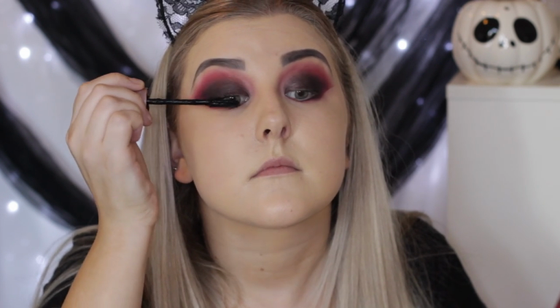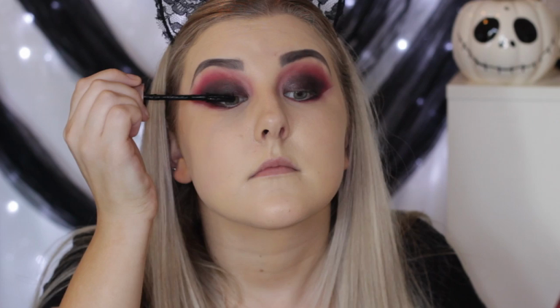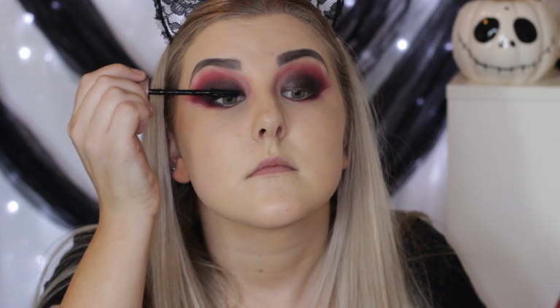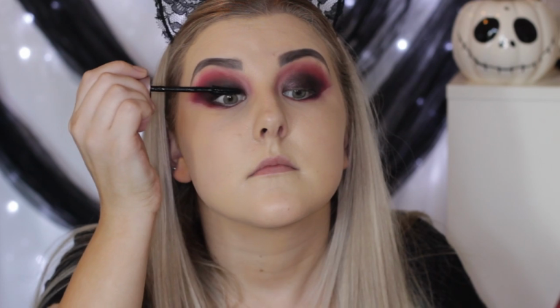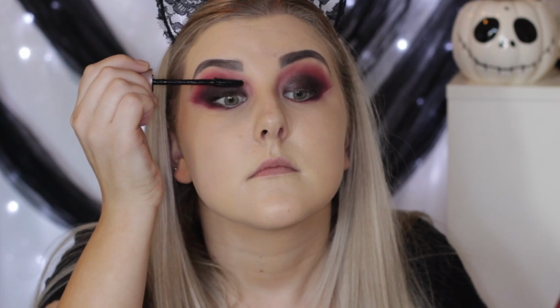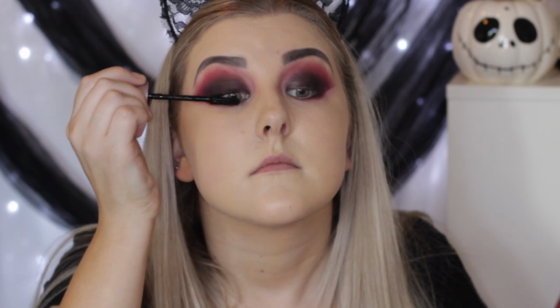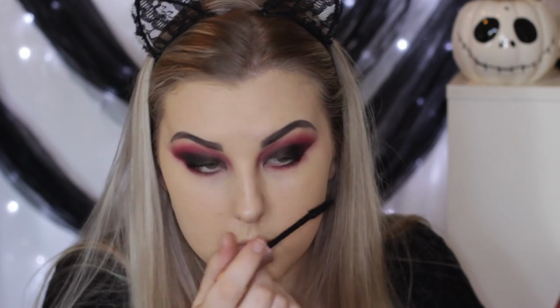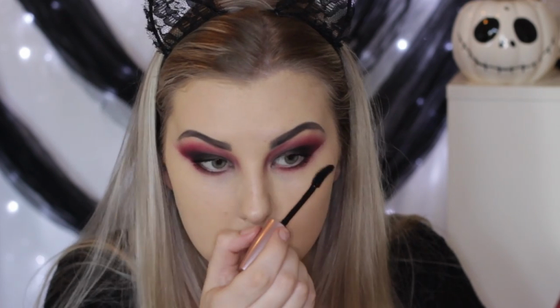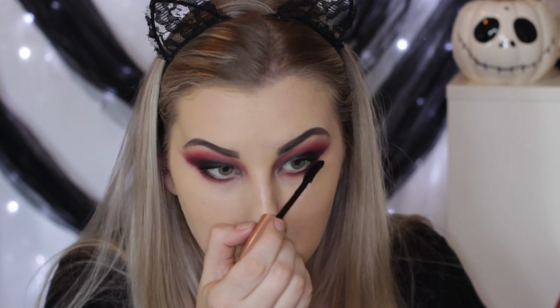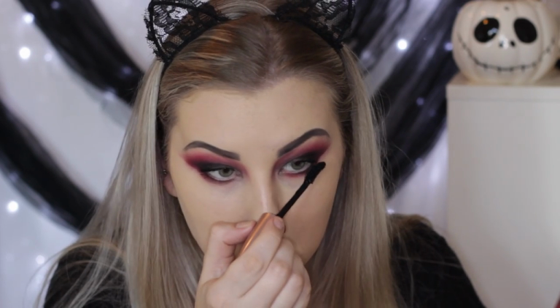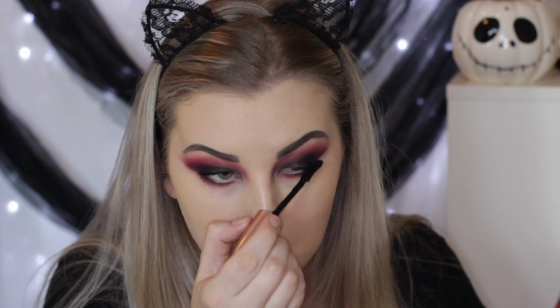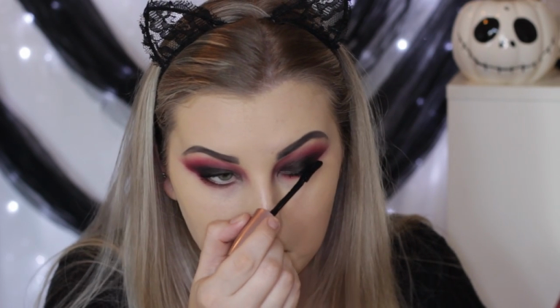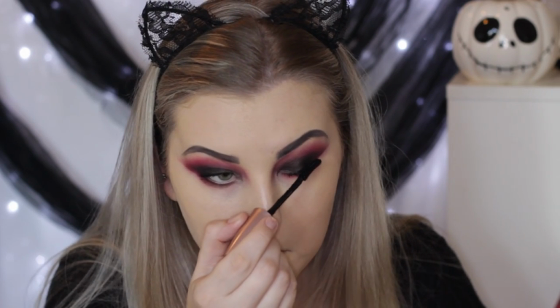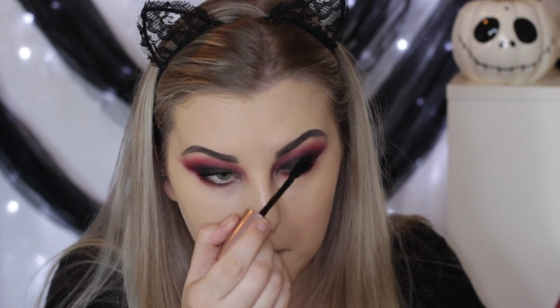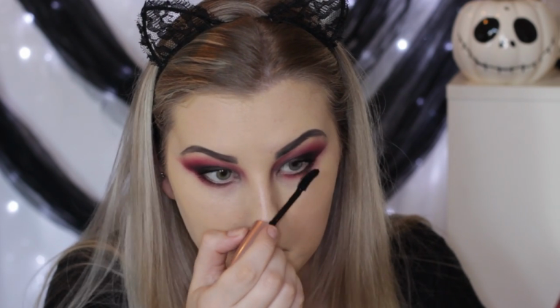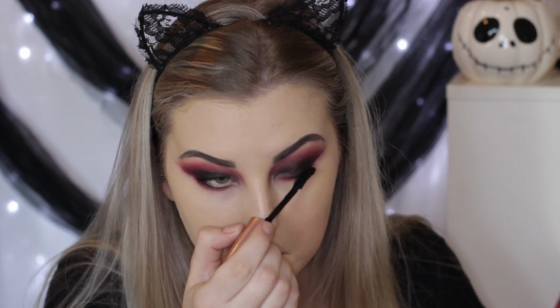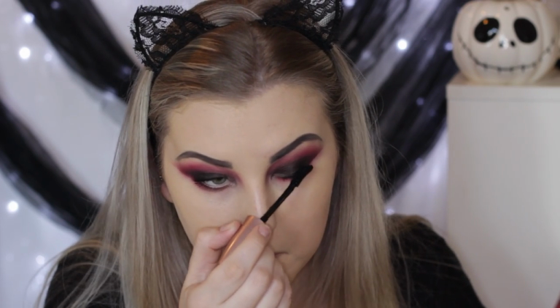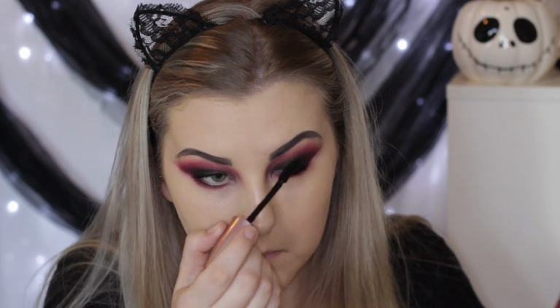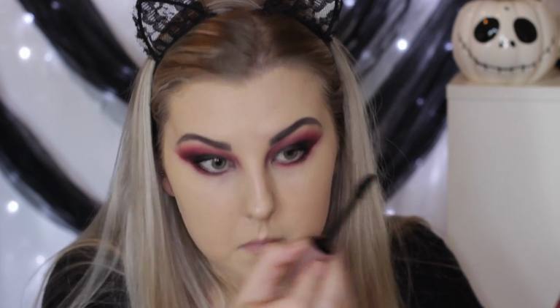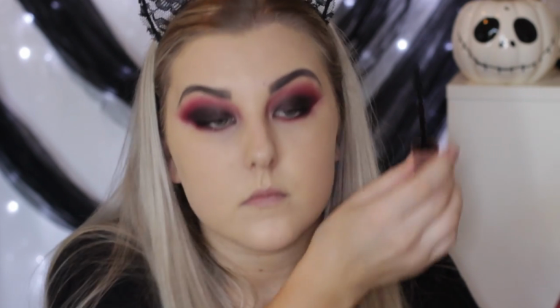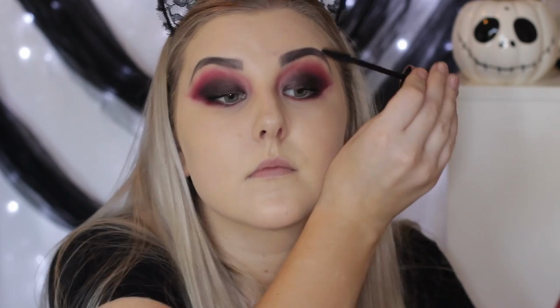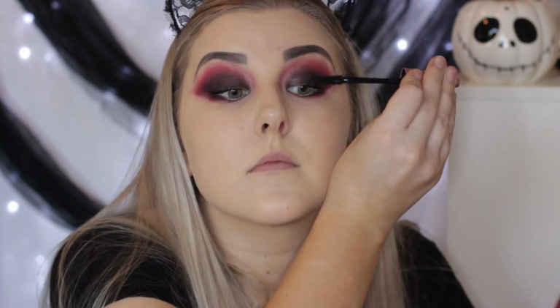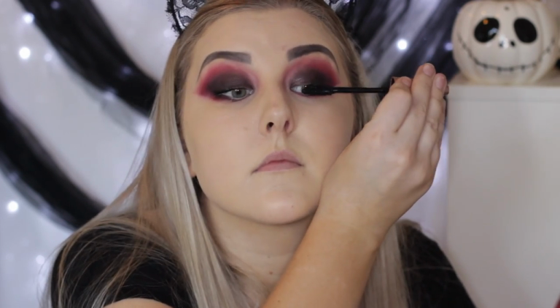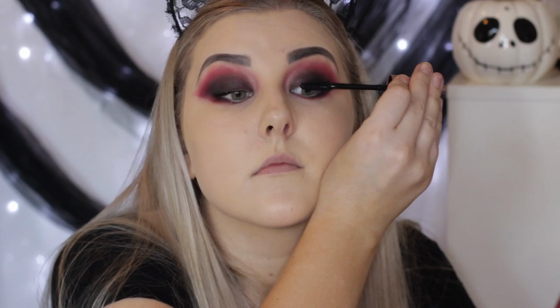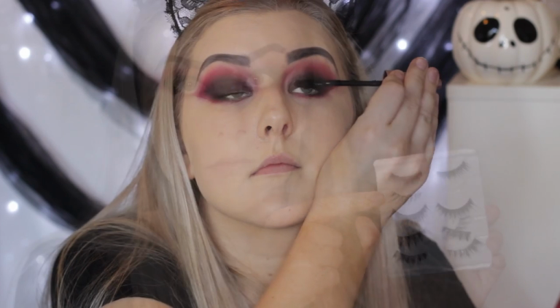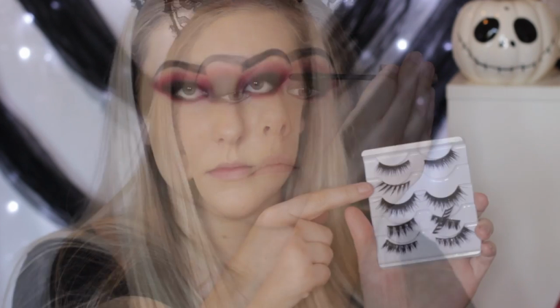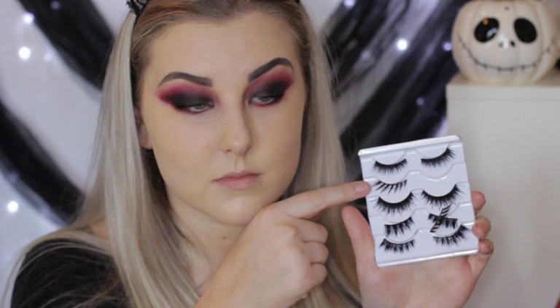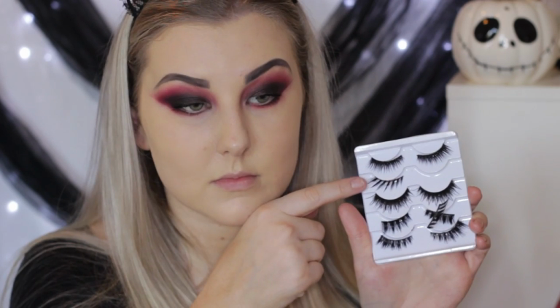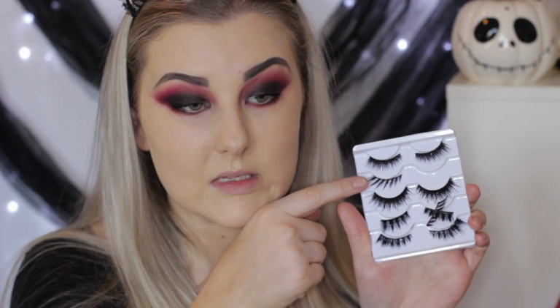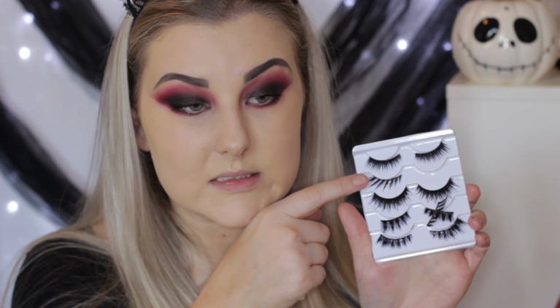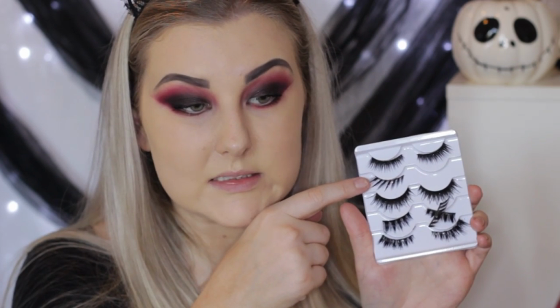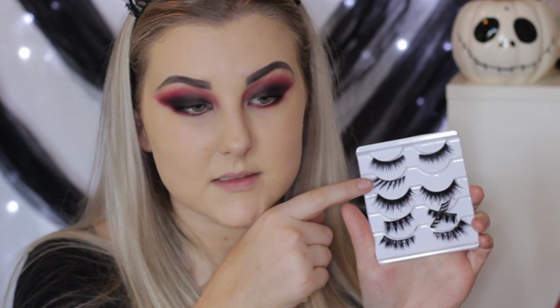Then I applied some Maybelline Lash Sensational Mascara and applied the XO Beauty Wild One Lashes.